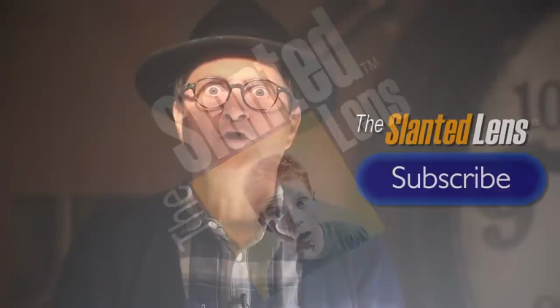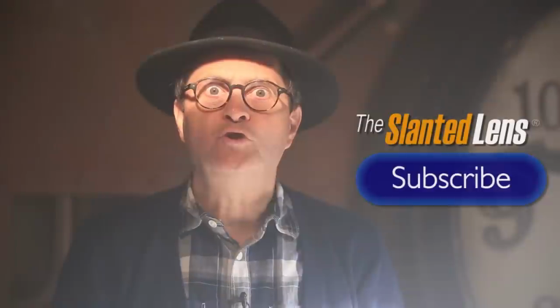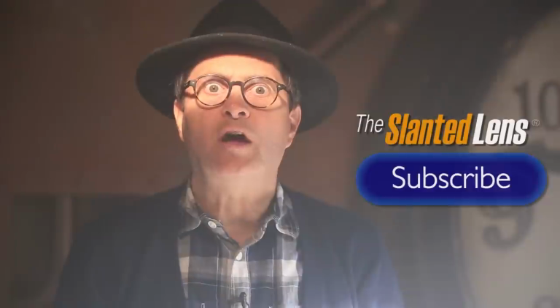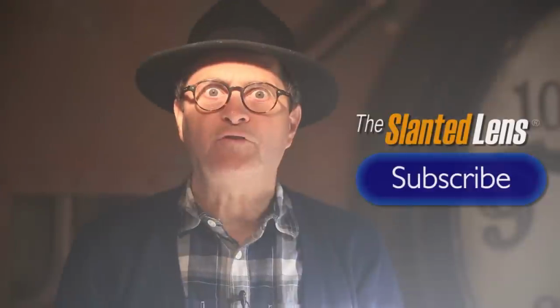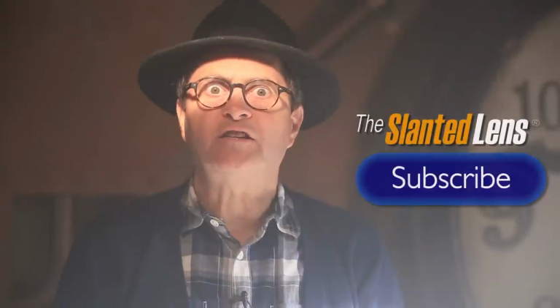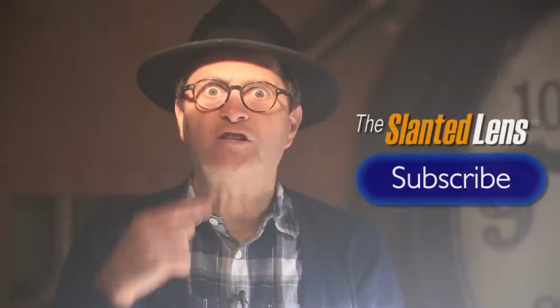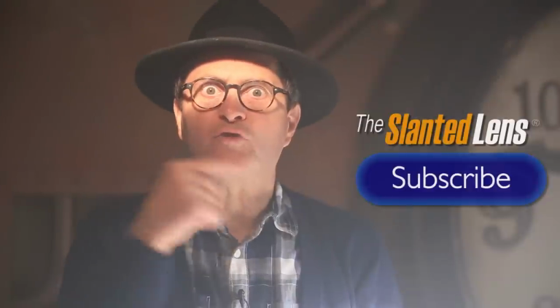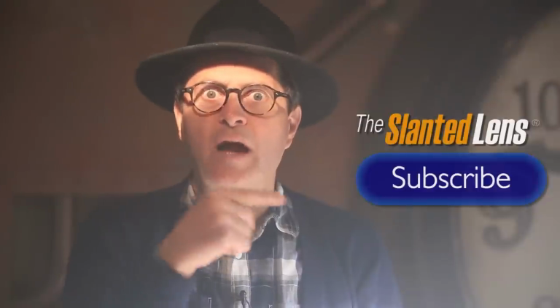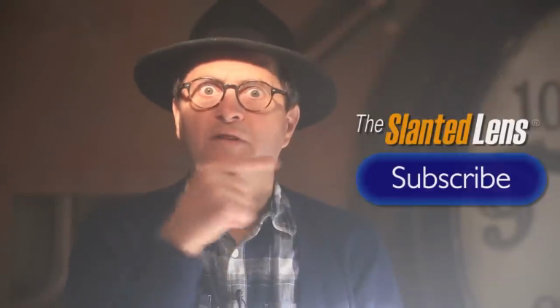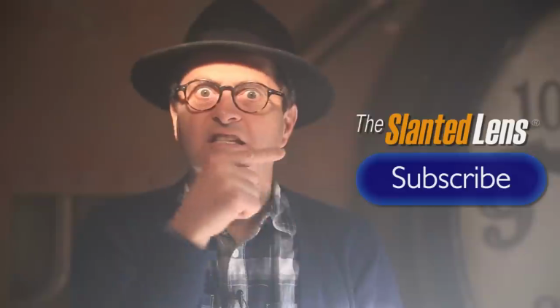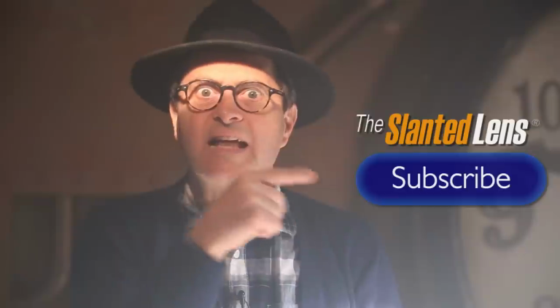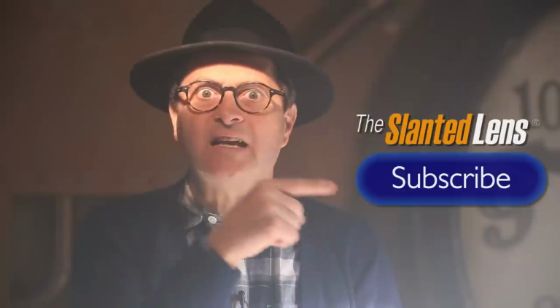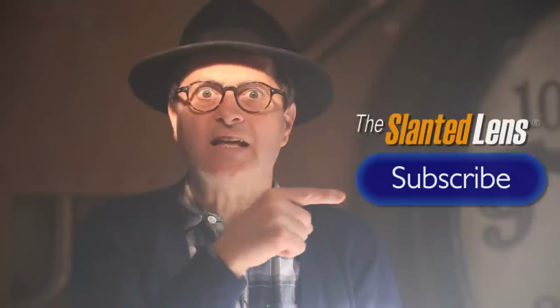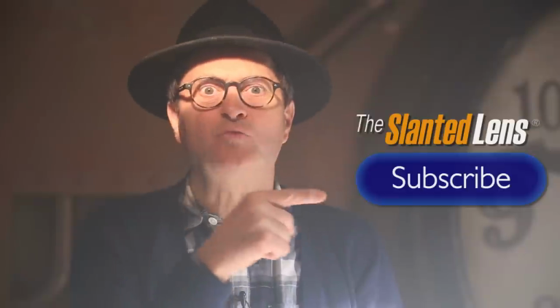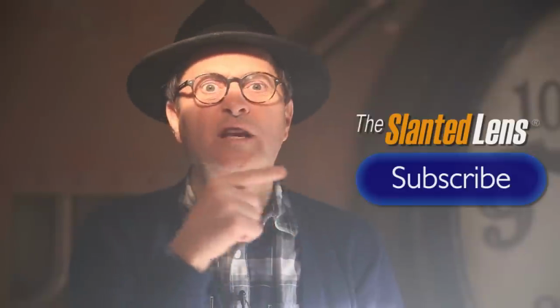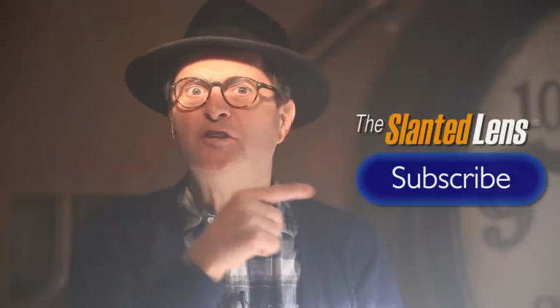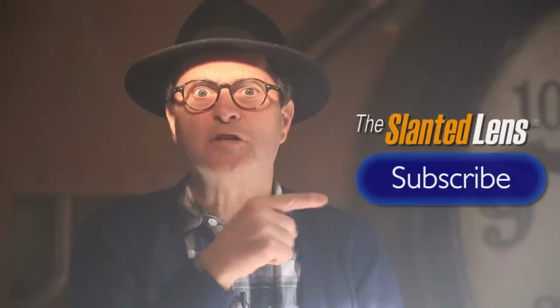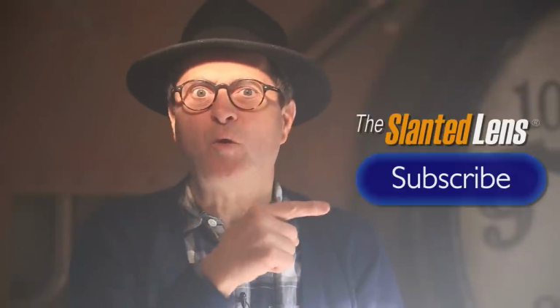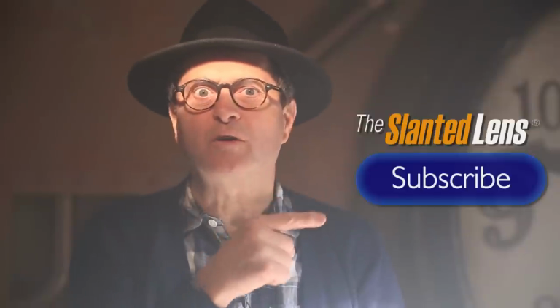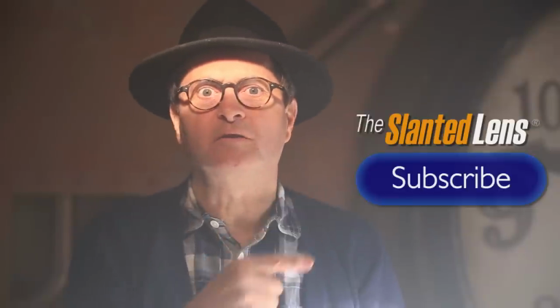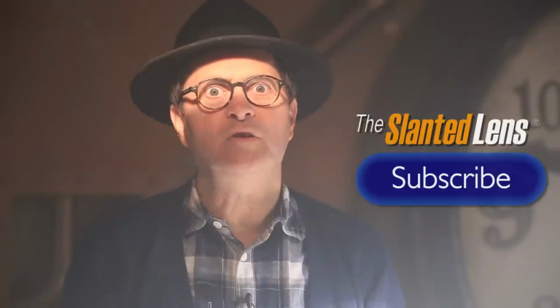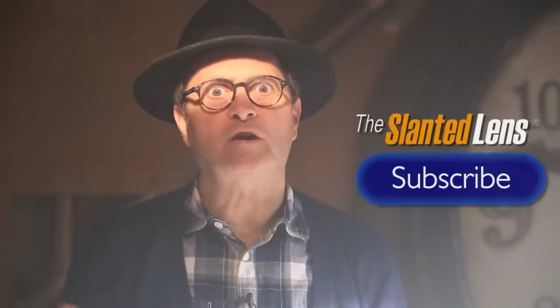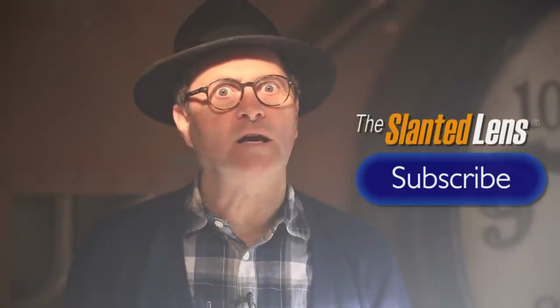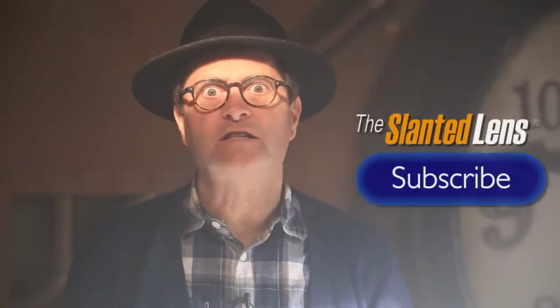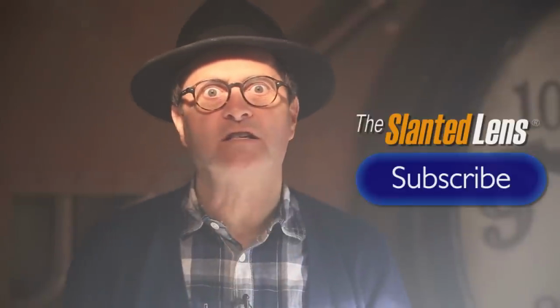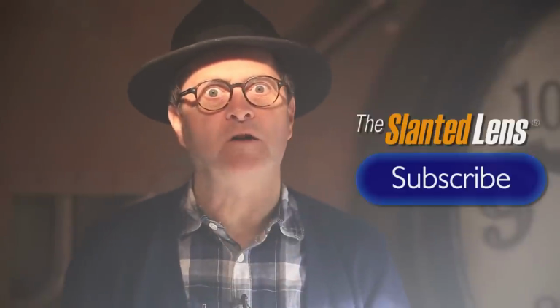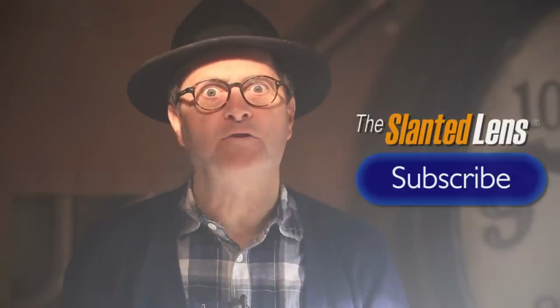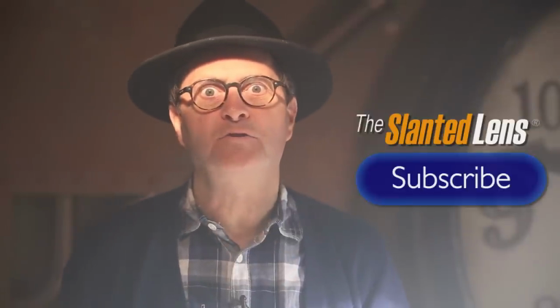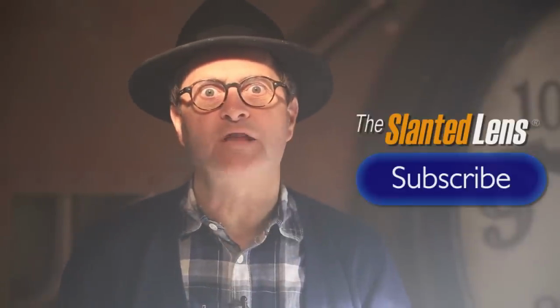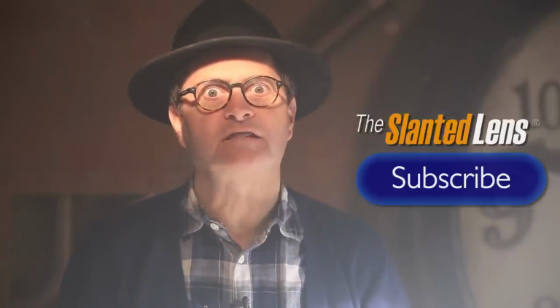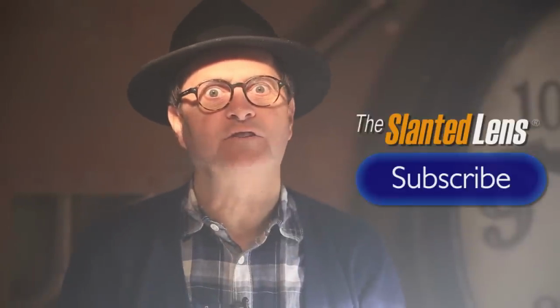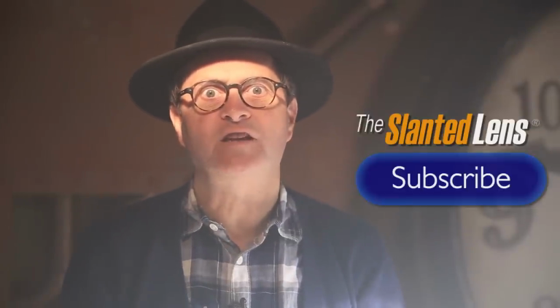Do not forget to subscribe to The Slanted Lens. We need your support. We've got great lessons coming all through 2015.